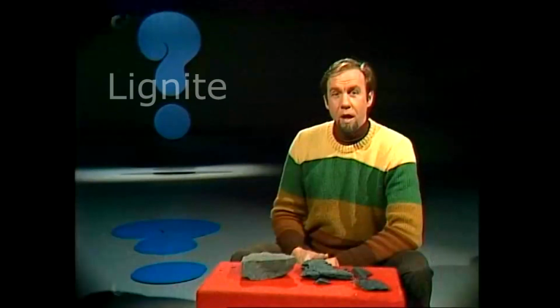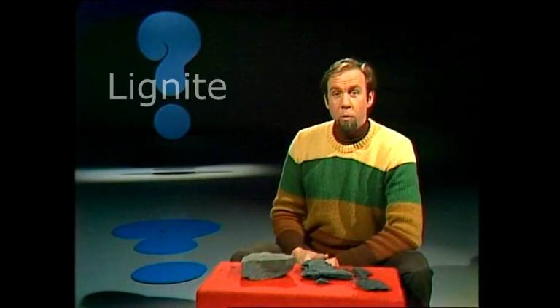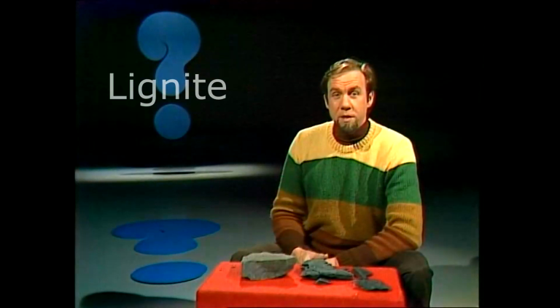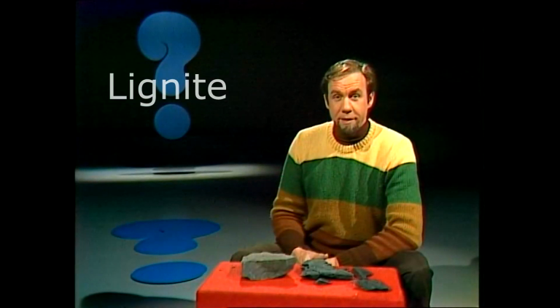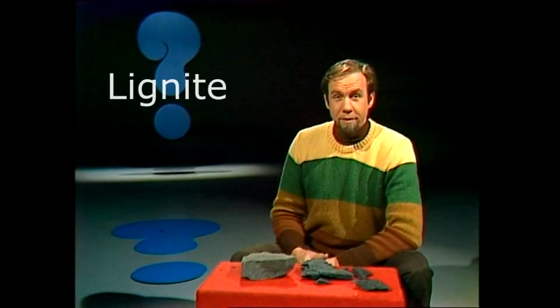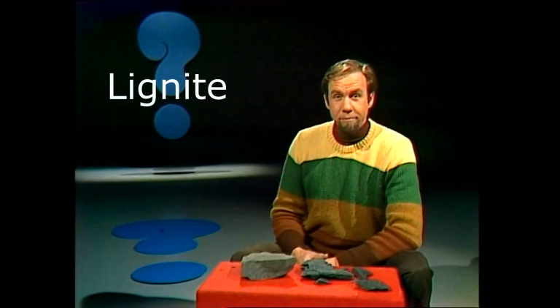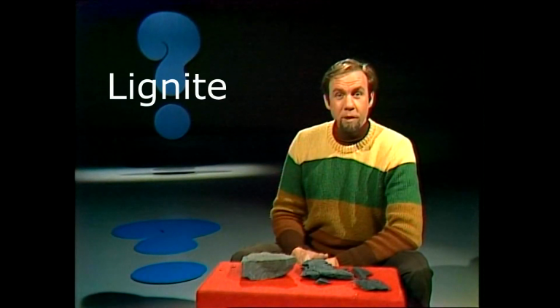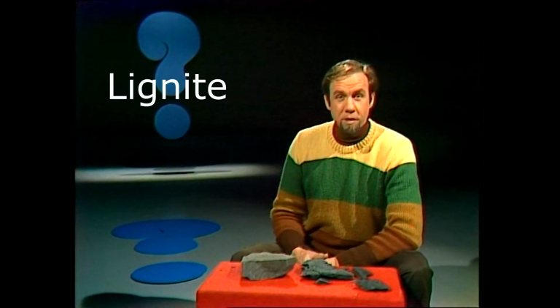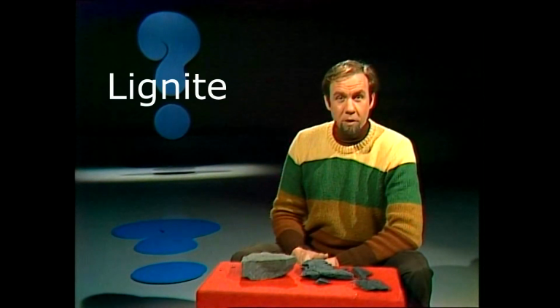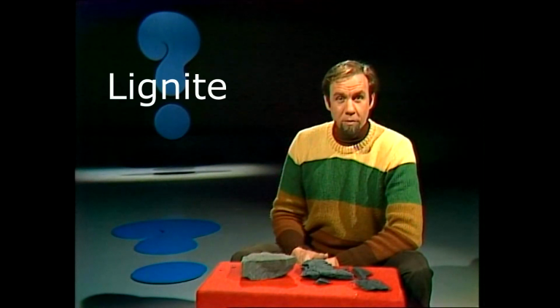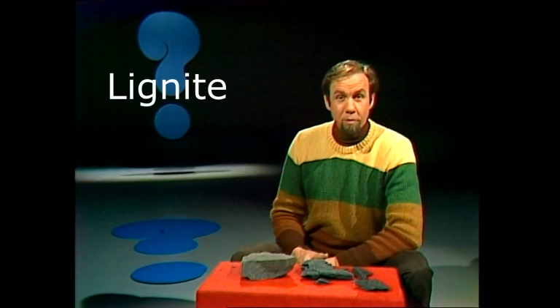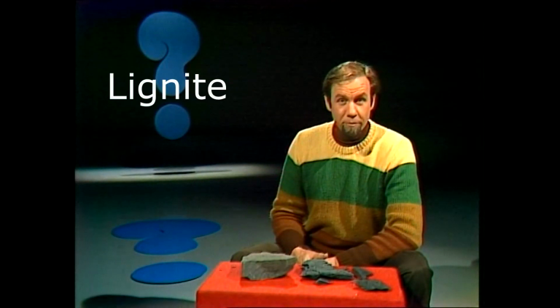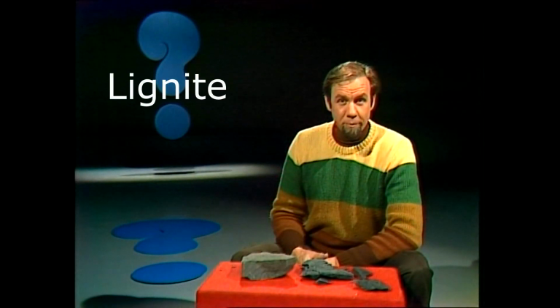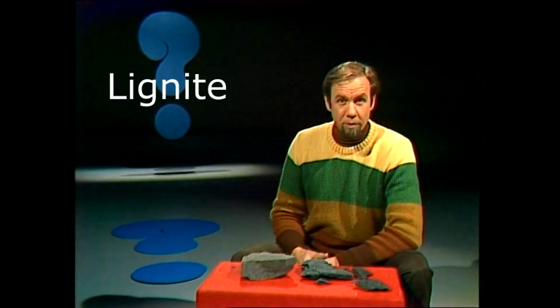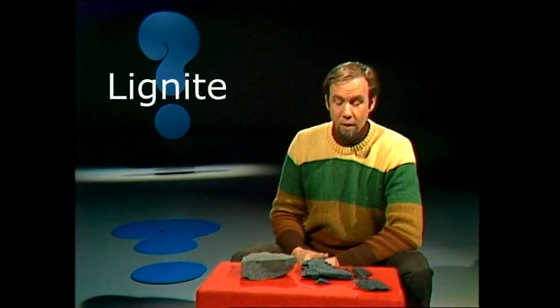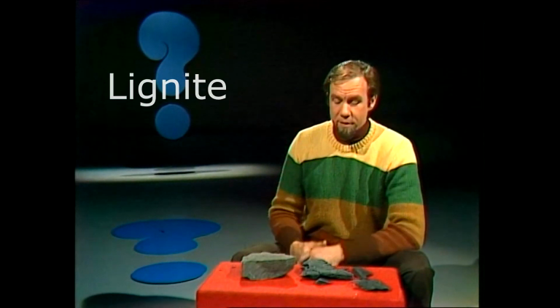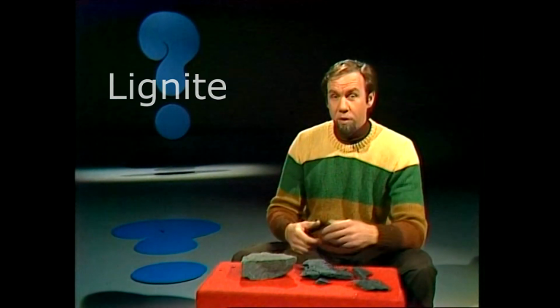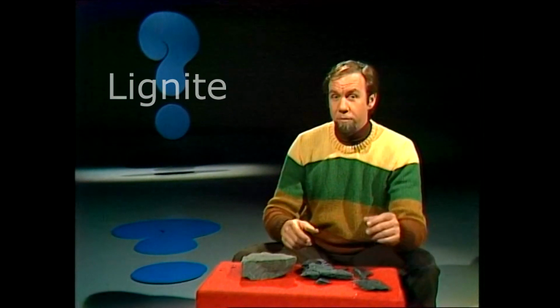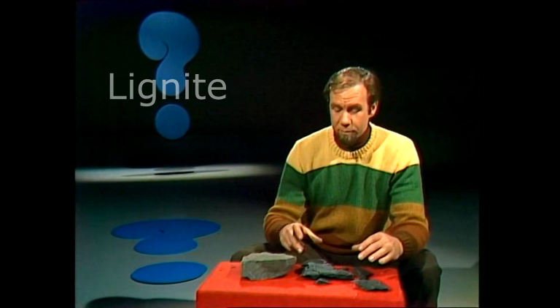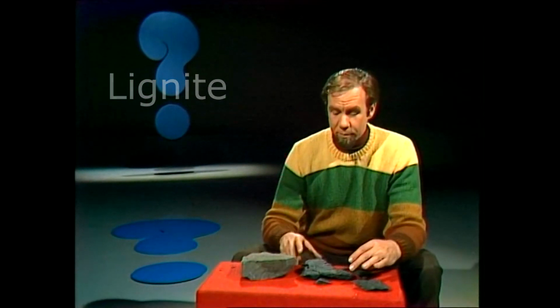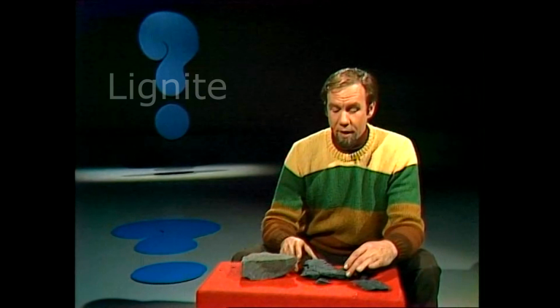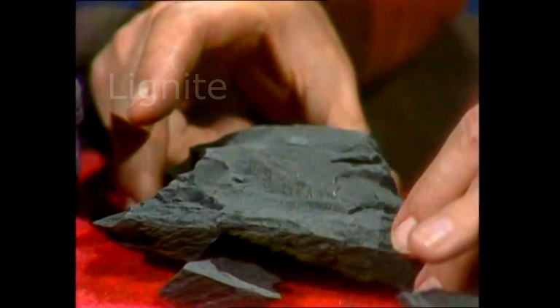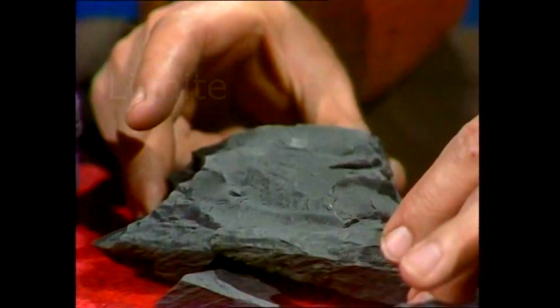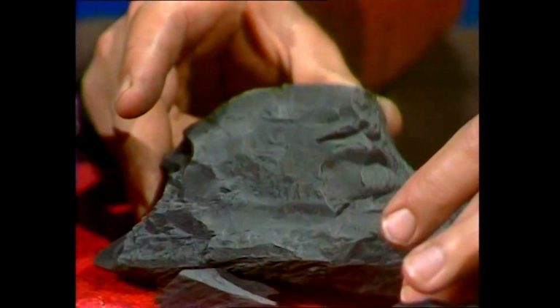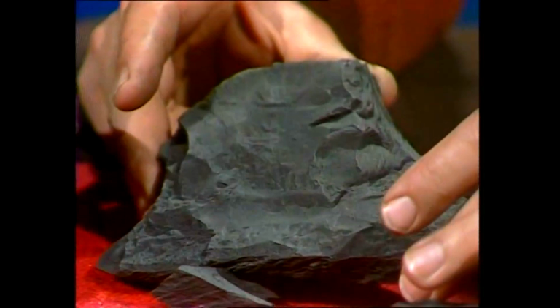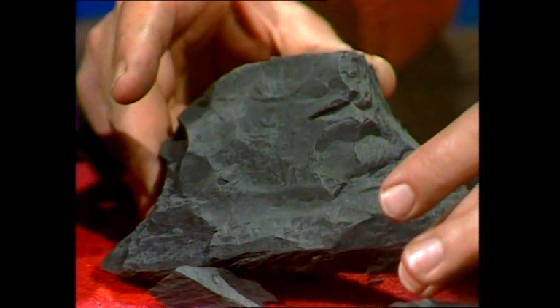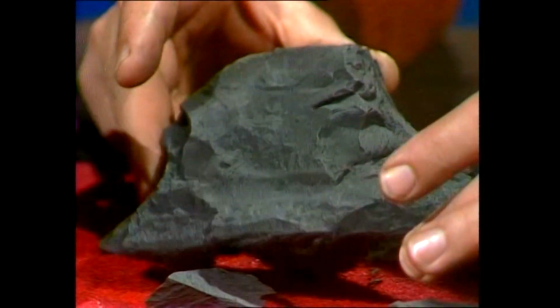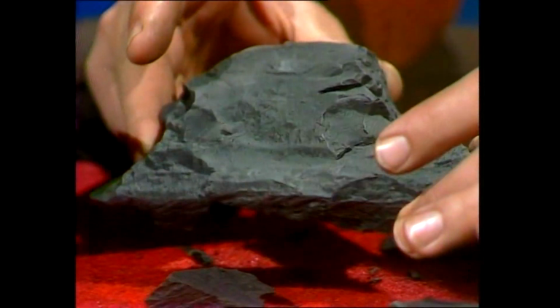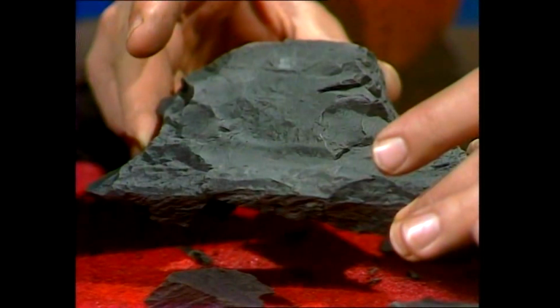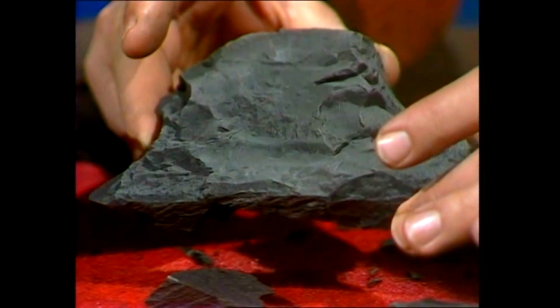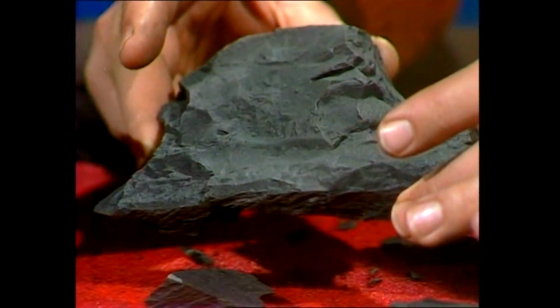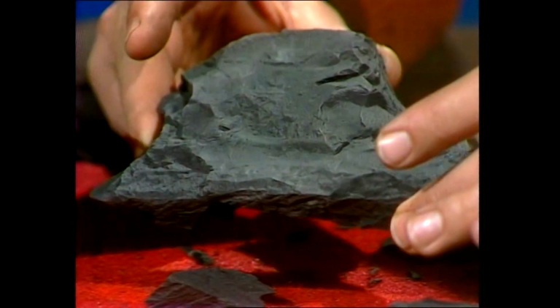What is lignite? Well, it's coal, or a form of coal. Coal forms from ancient plants in a number of stages.